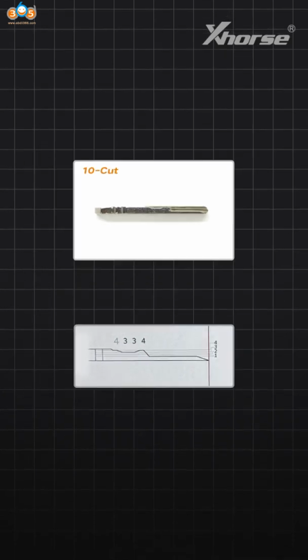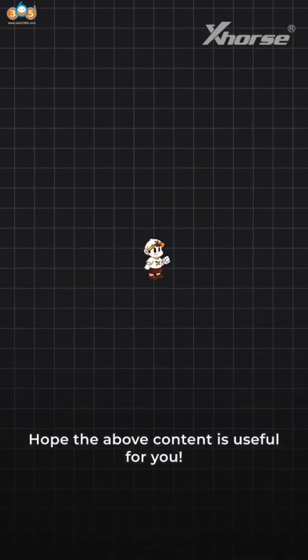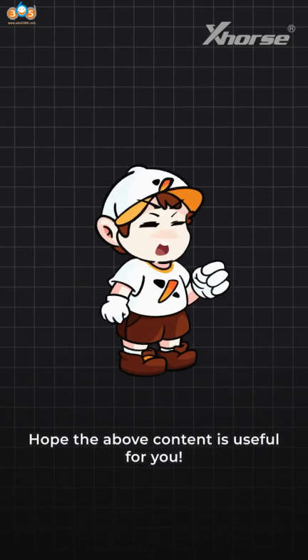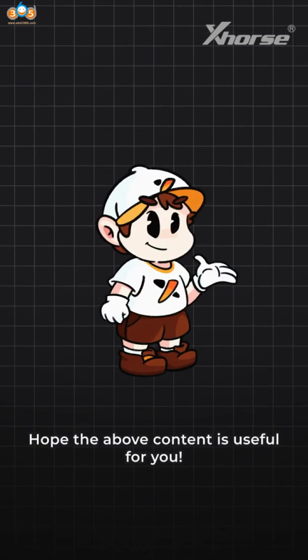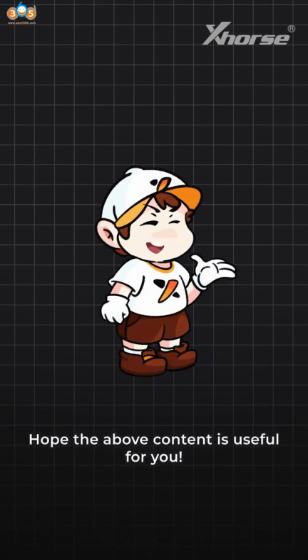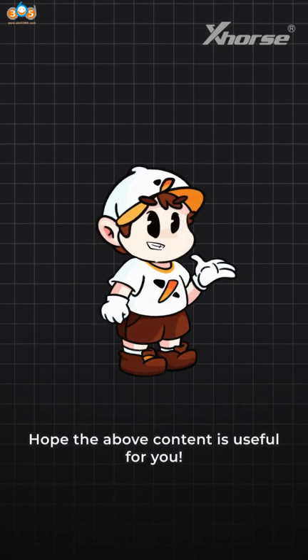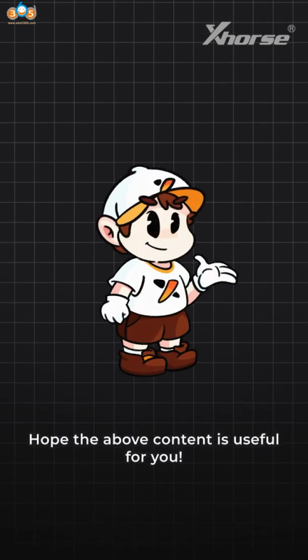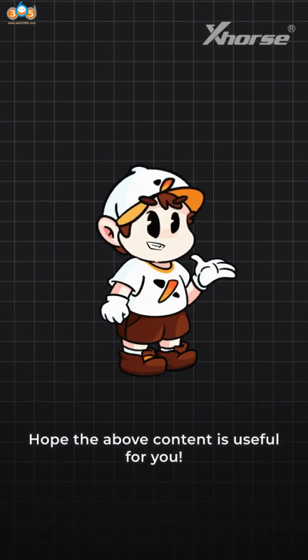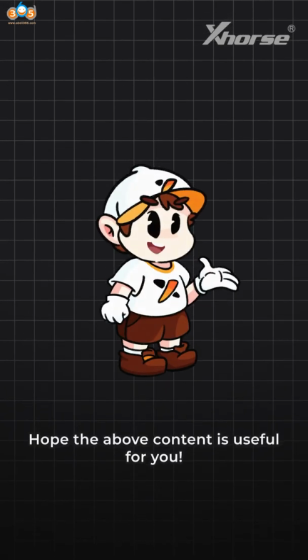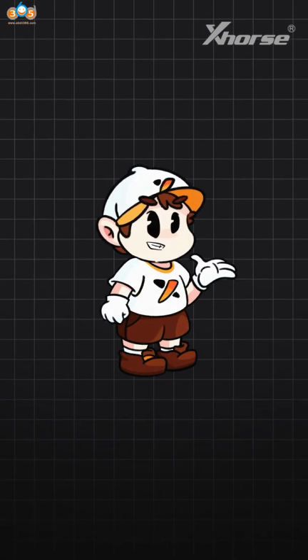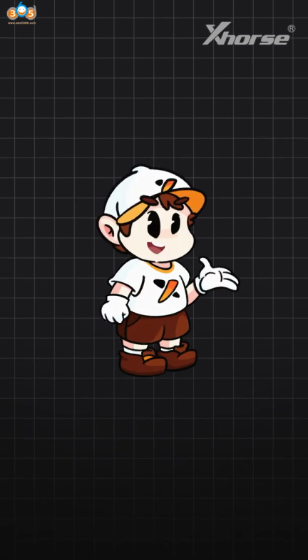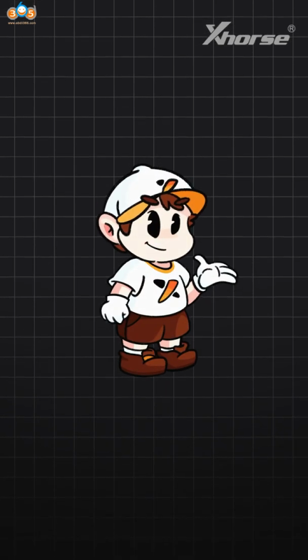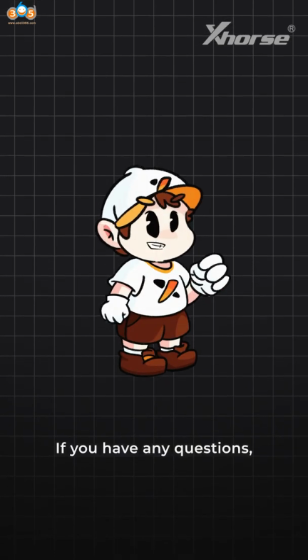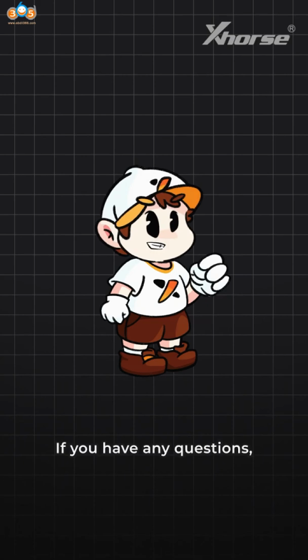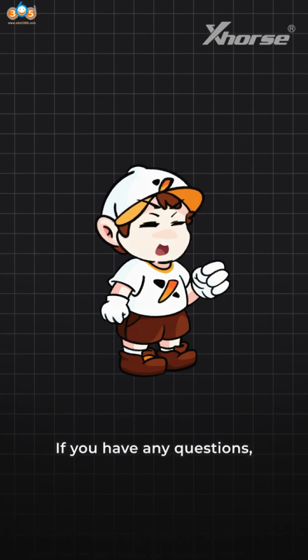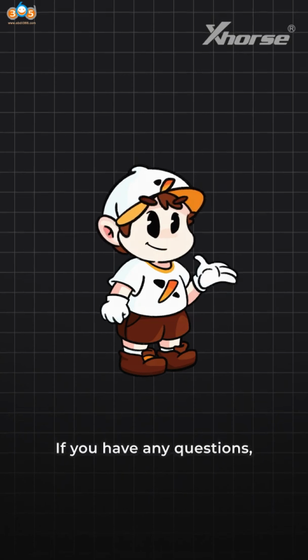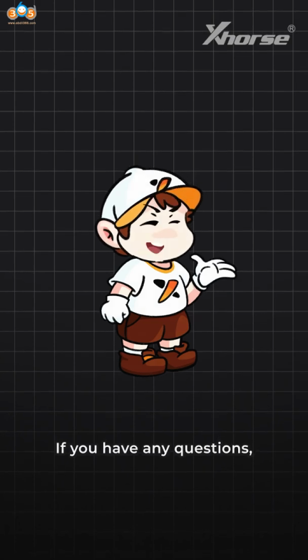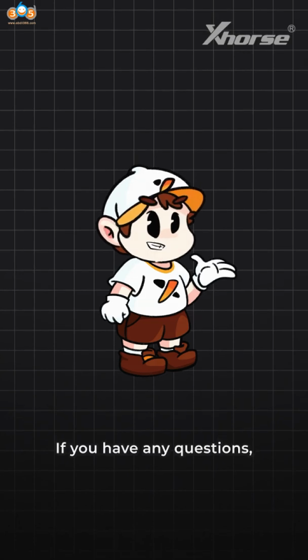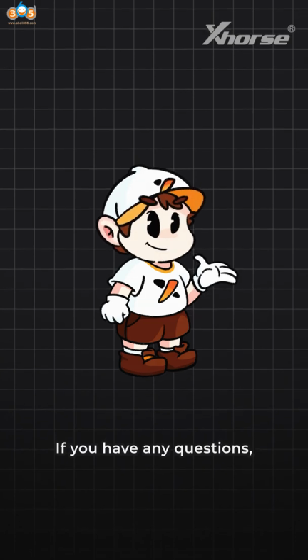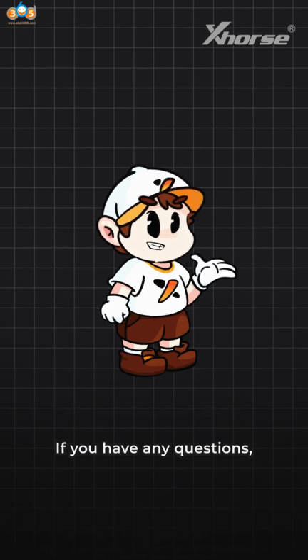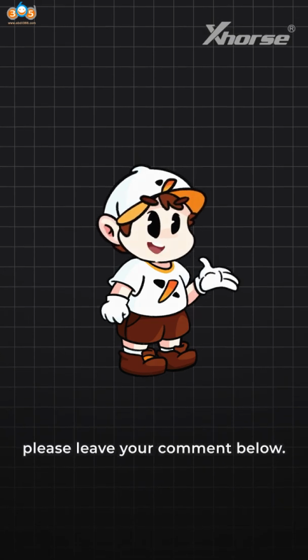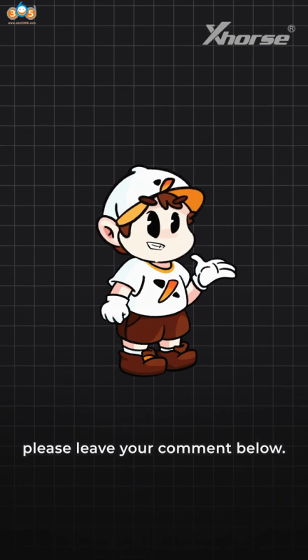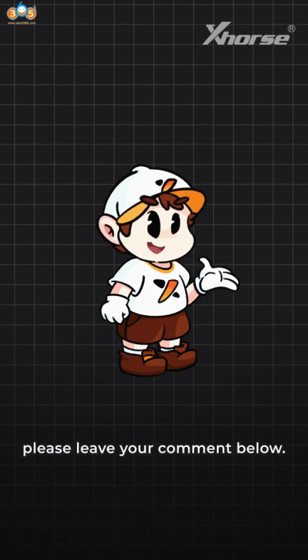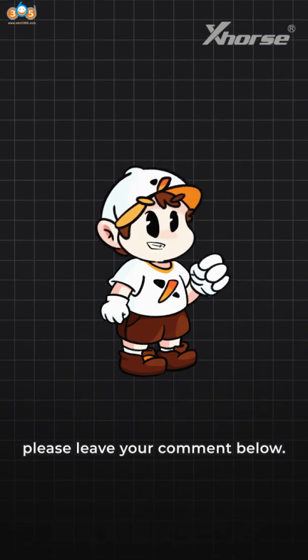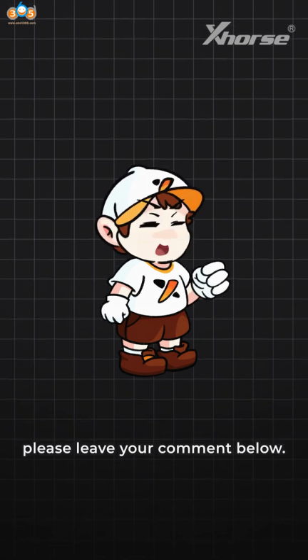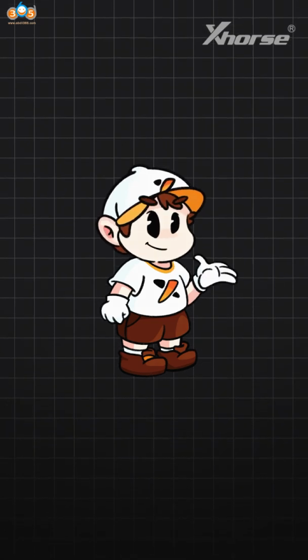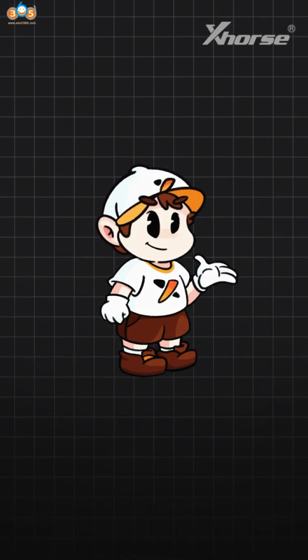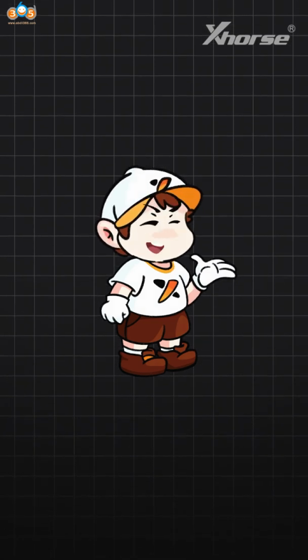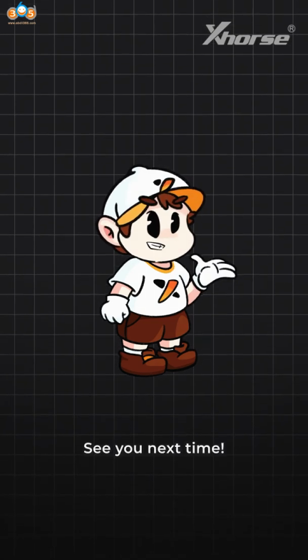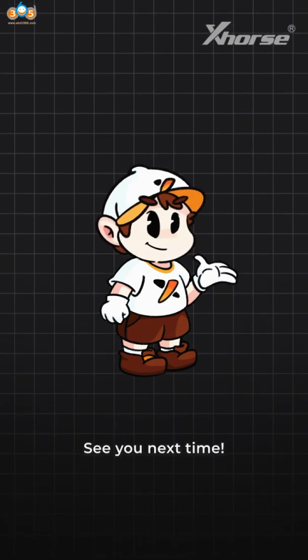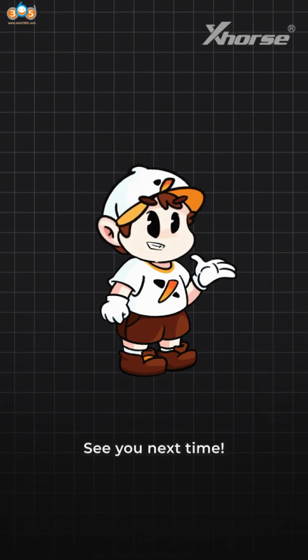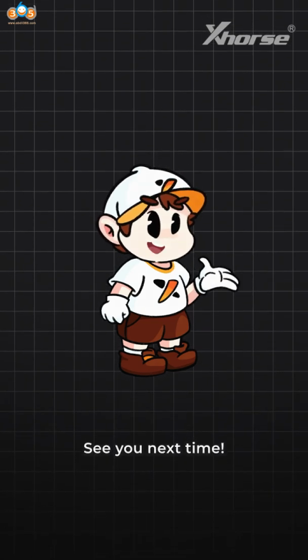Hope the above content is useful for you. If you have any questions, please leave your comment below. See you next time!